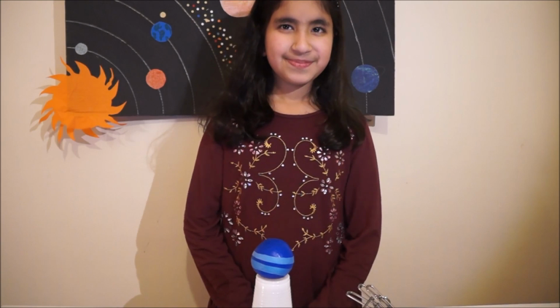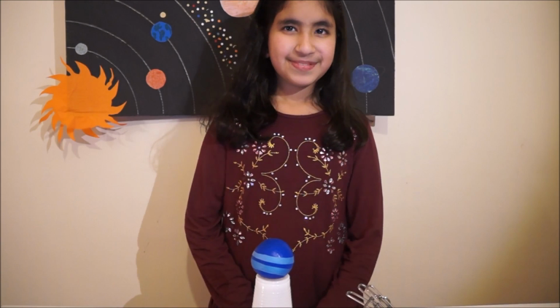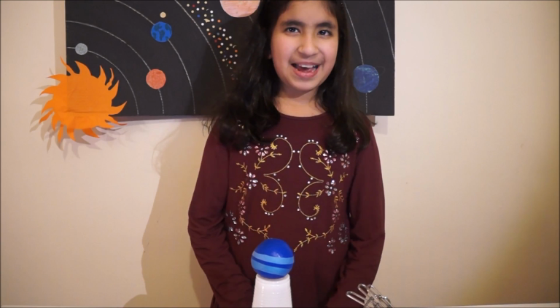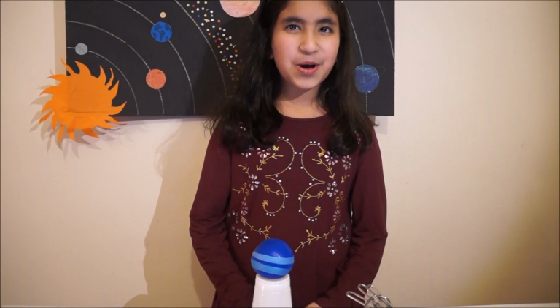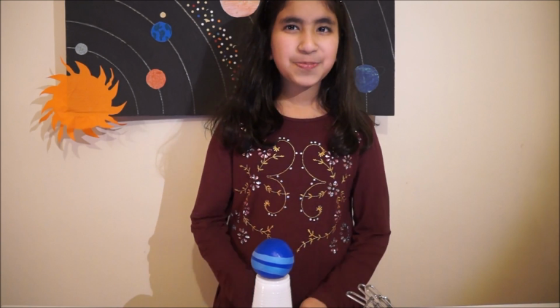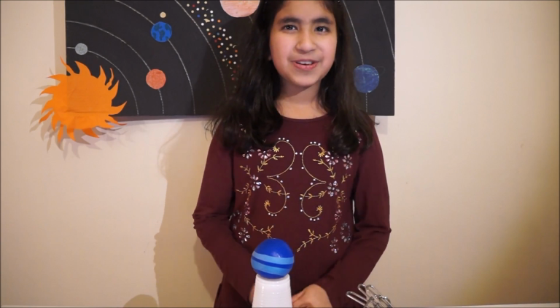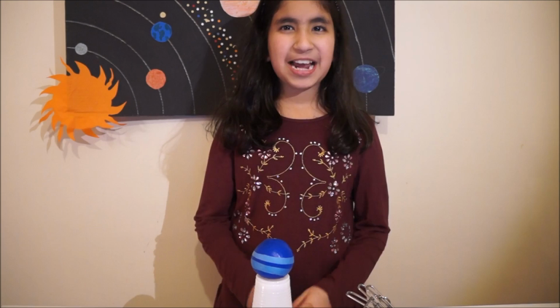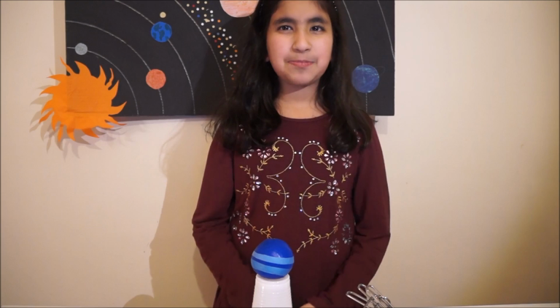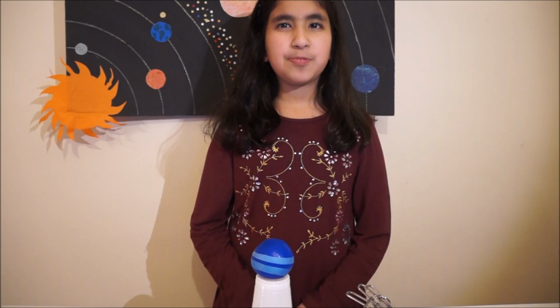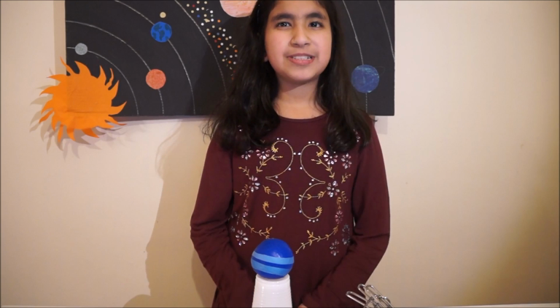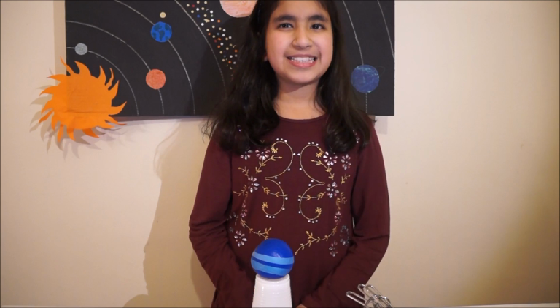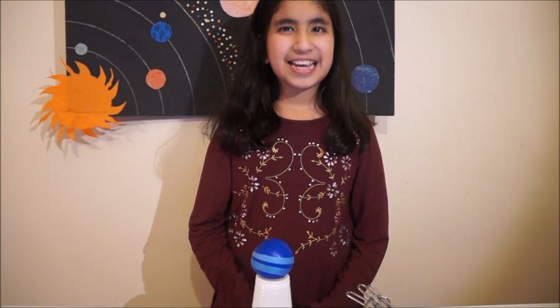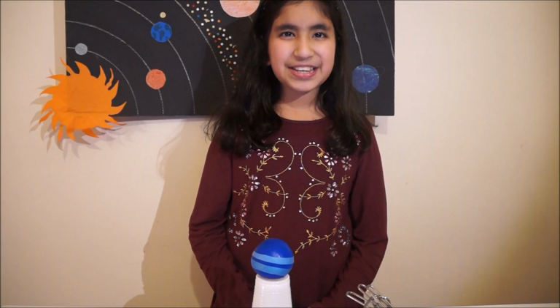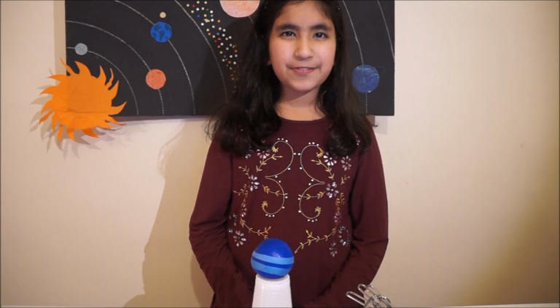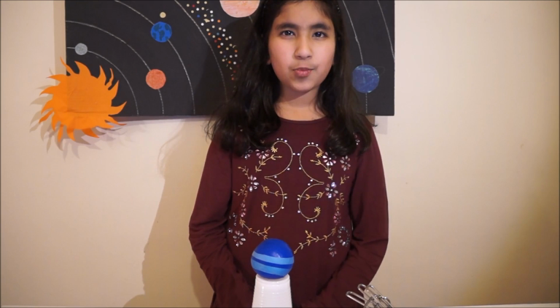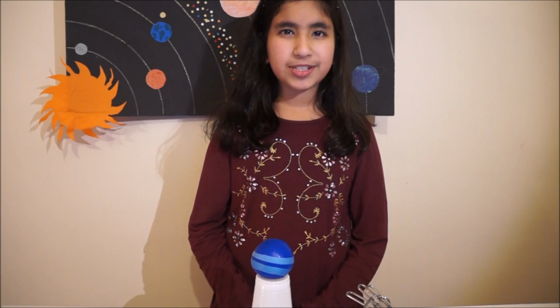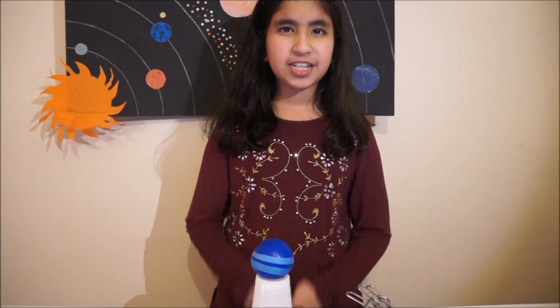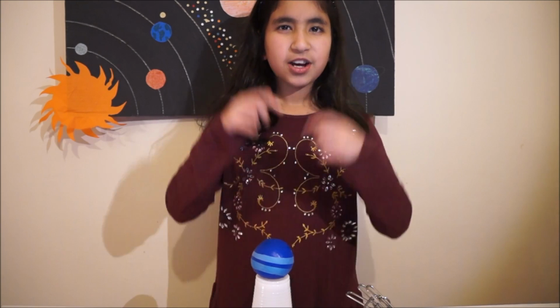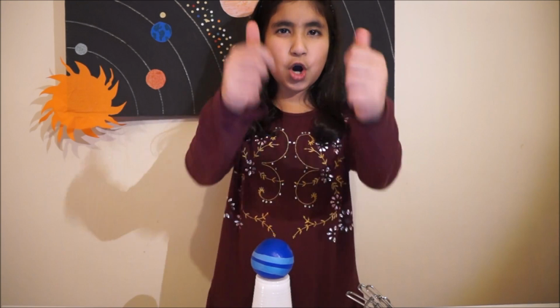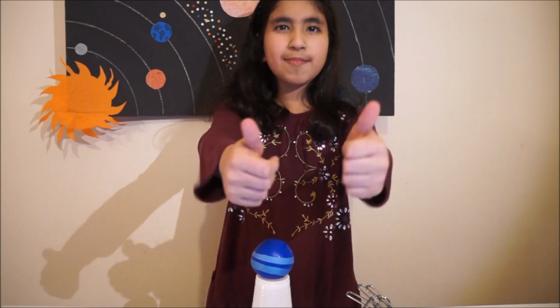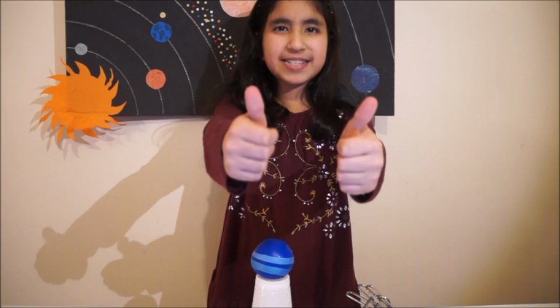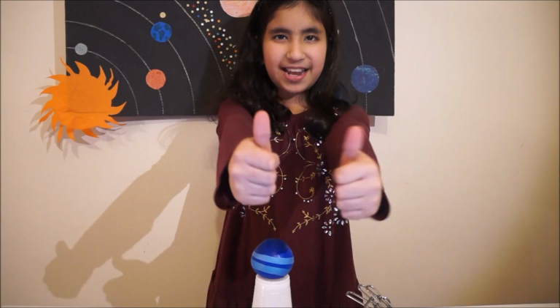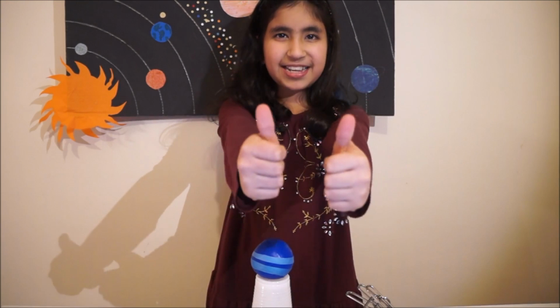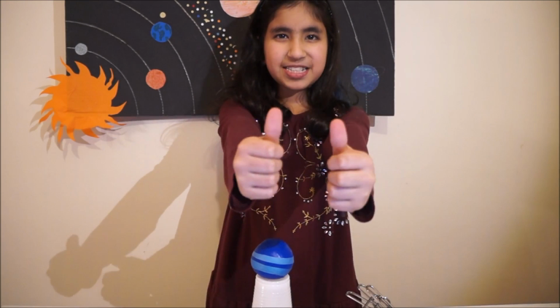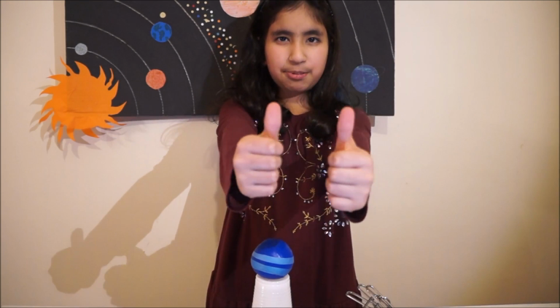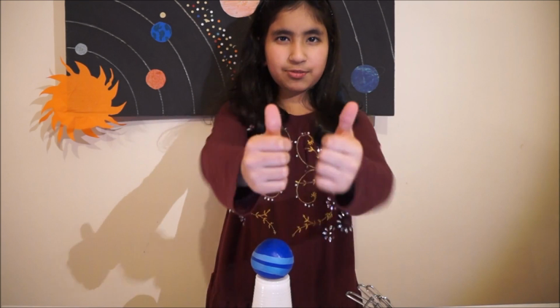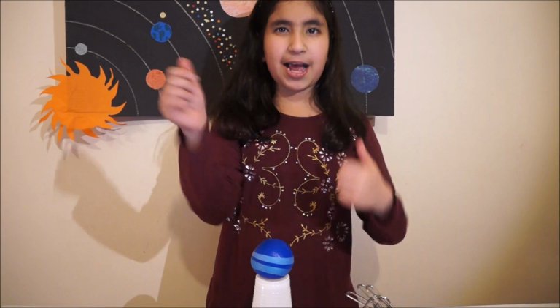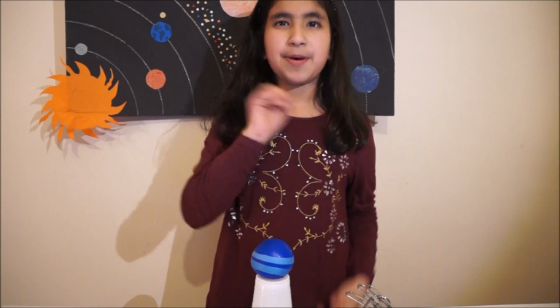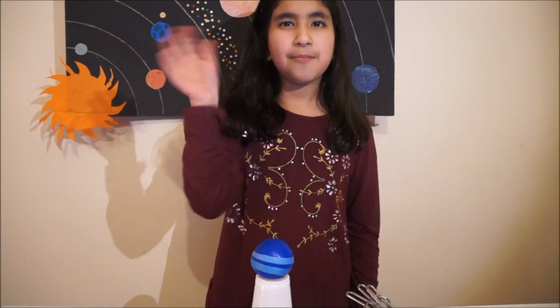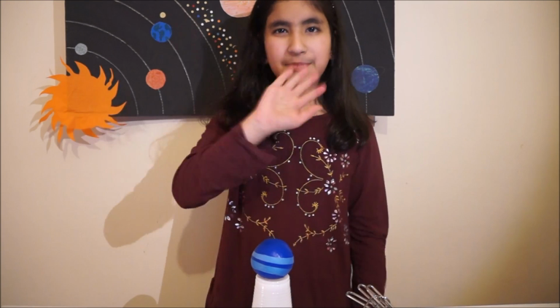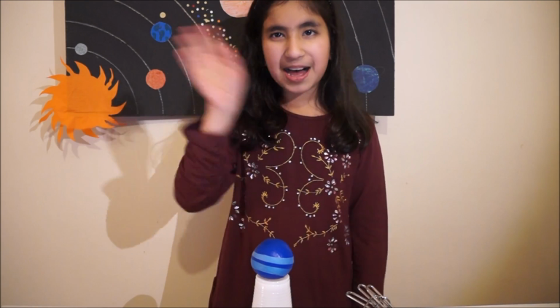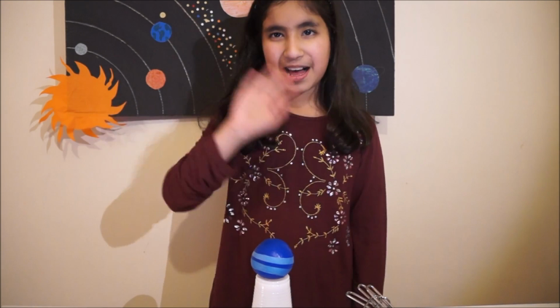I hope you like my project. Thank you for watching. Comment, like and subscribe. Bye bye!